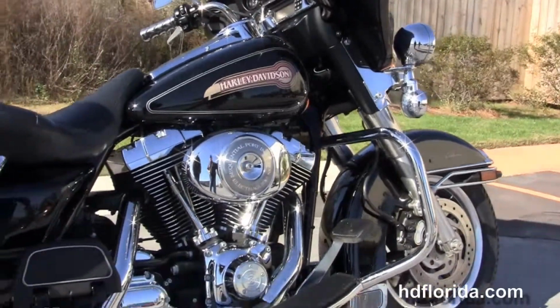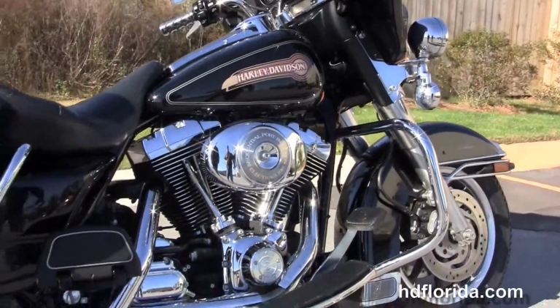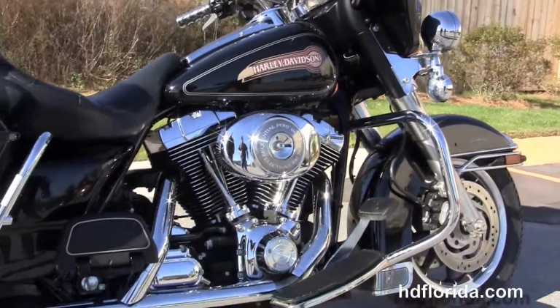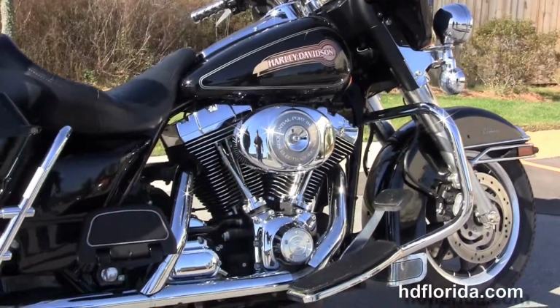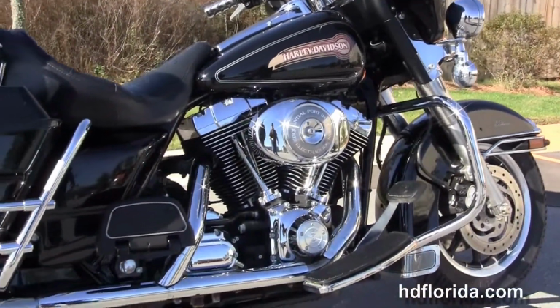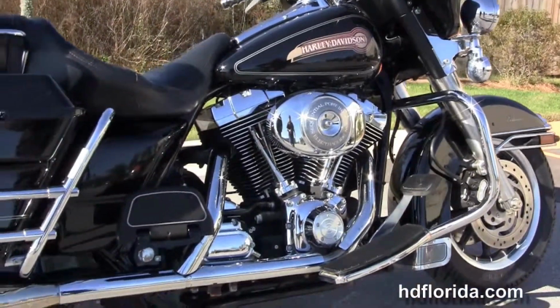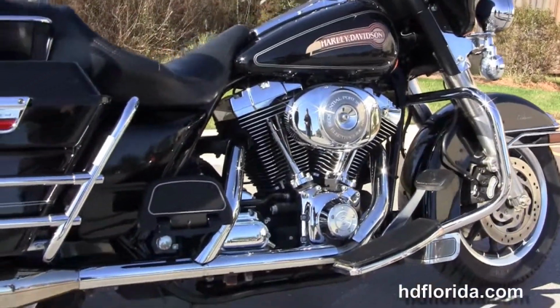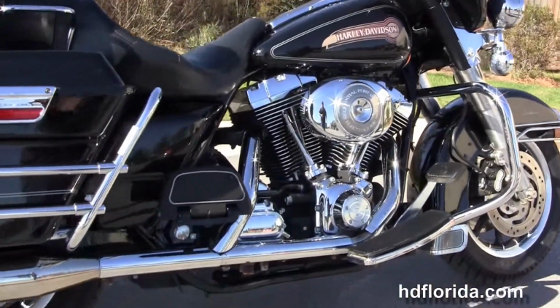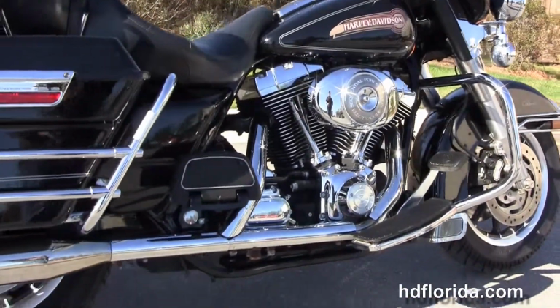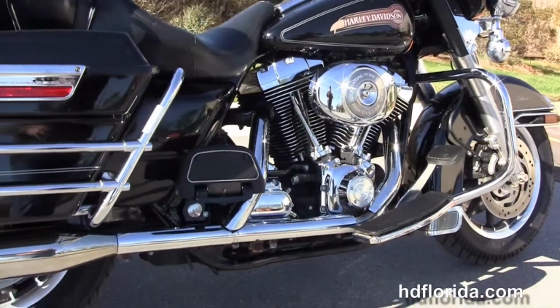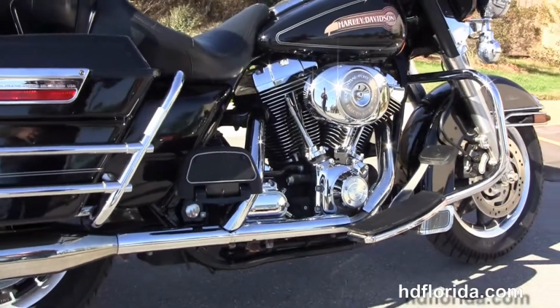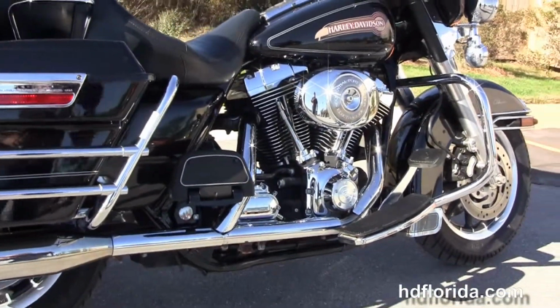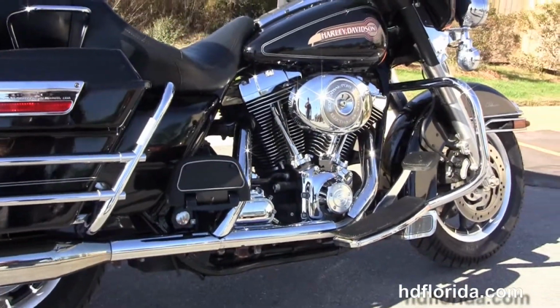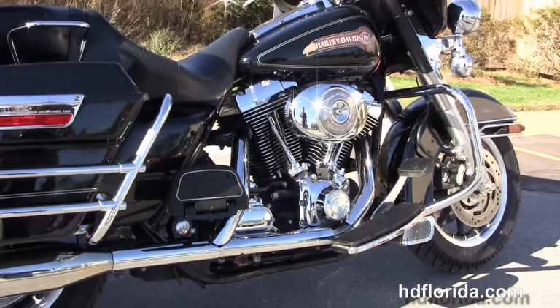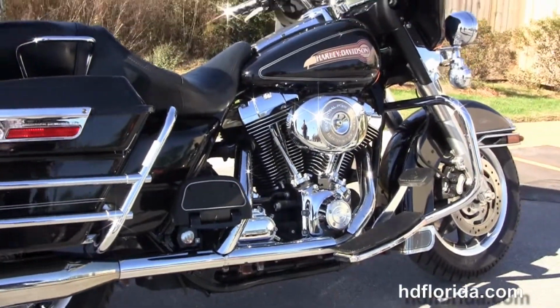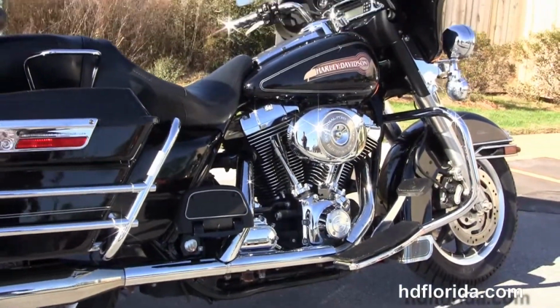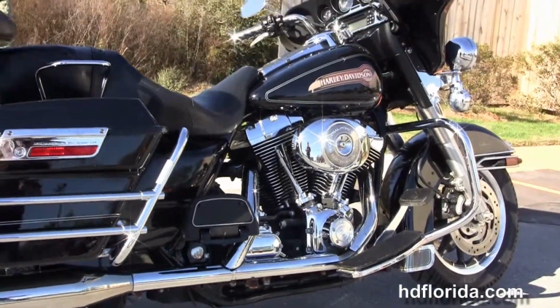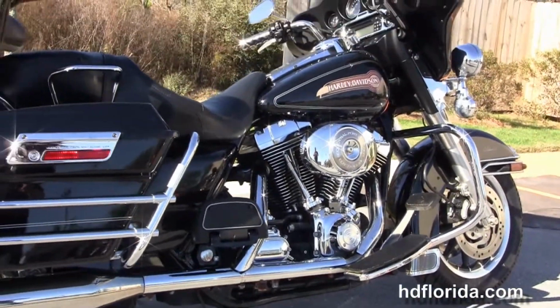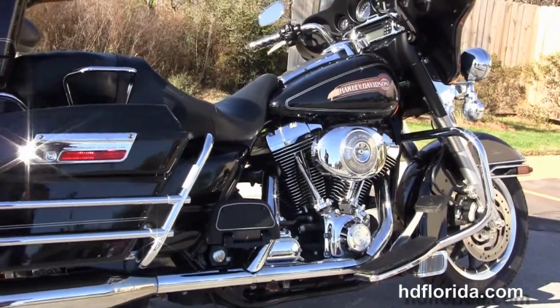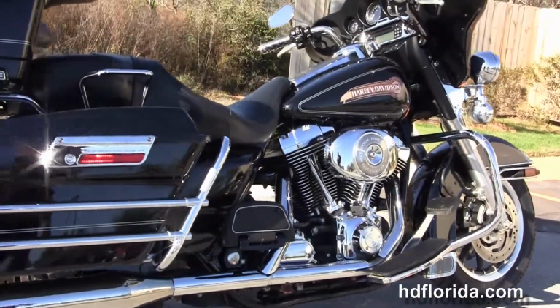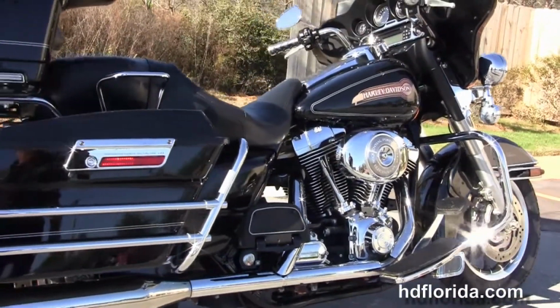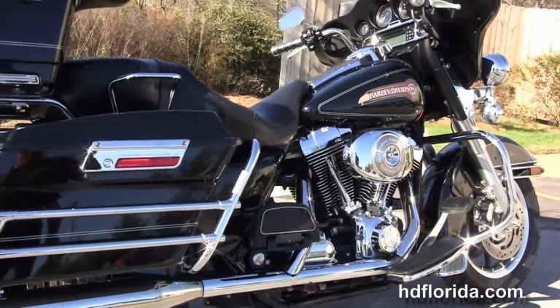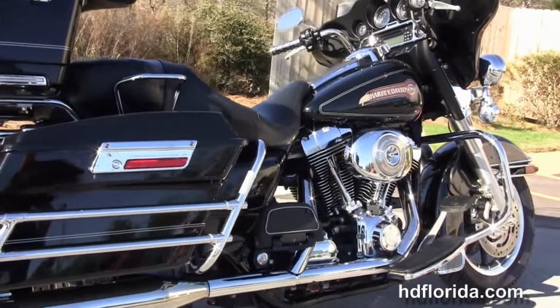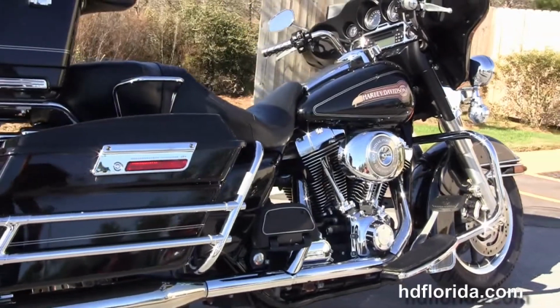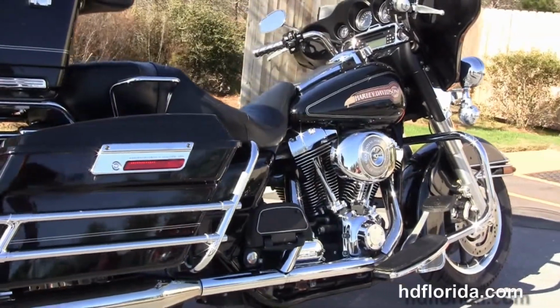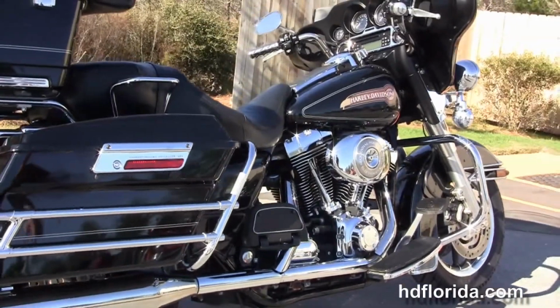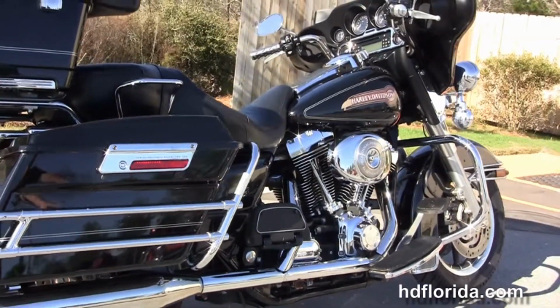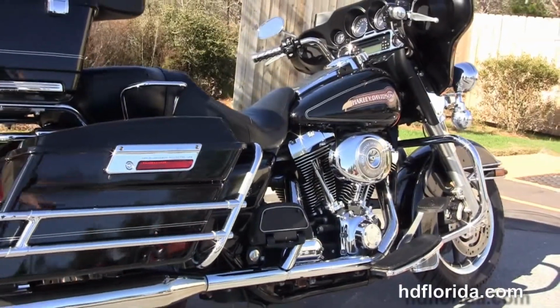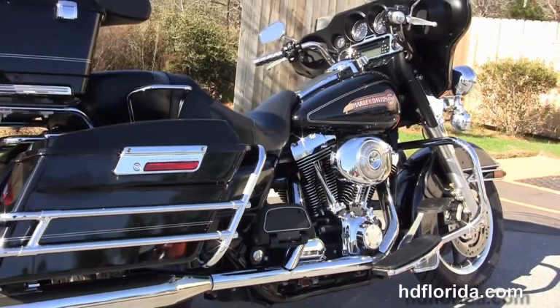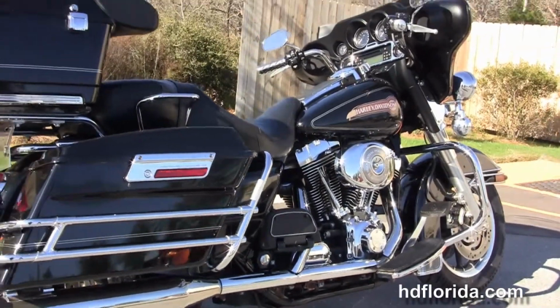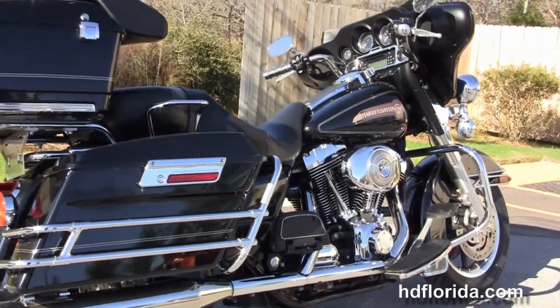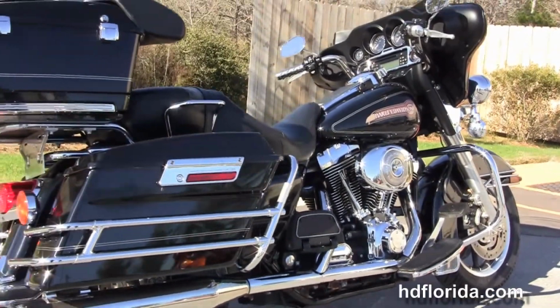This is a rubber mounted, air-cooled, 88 cubic inch twin cam engine with sequential port fuel injection and stage 1 fuel mapping.